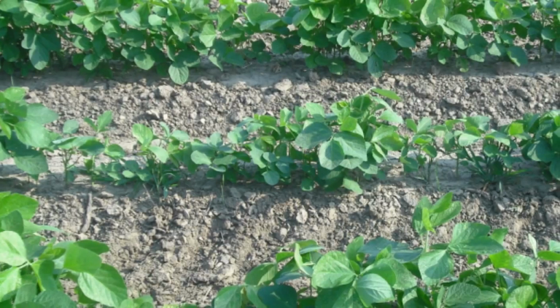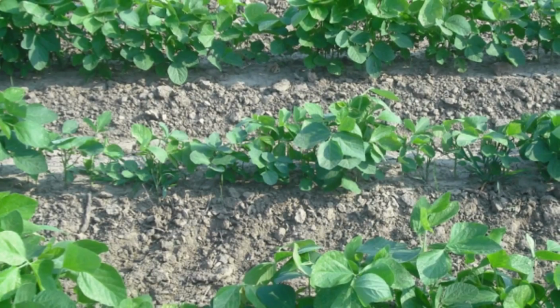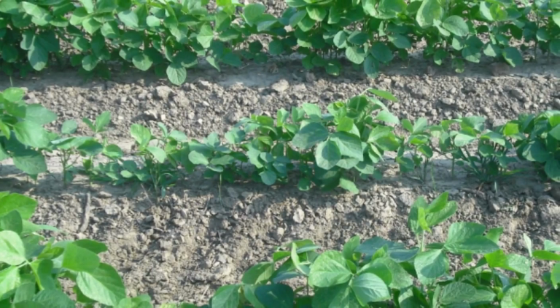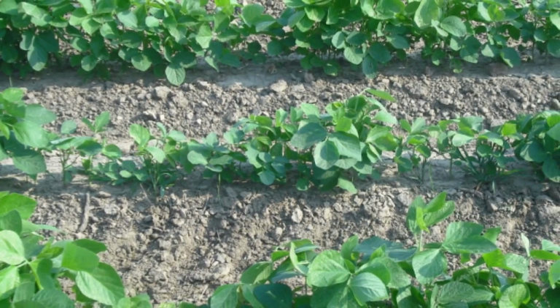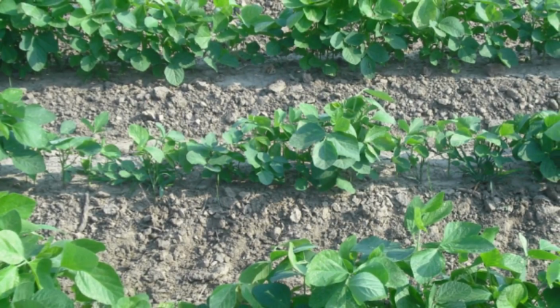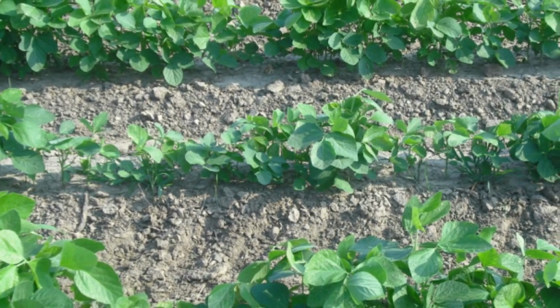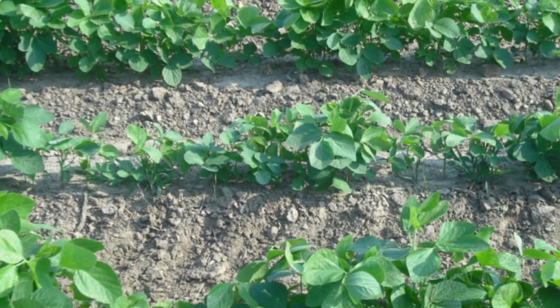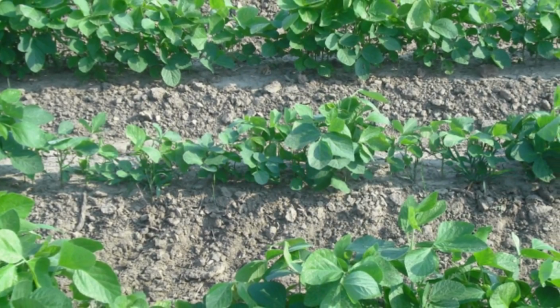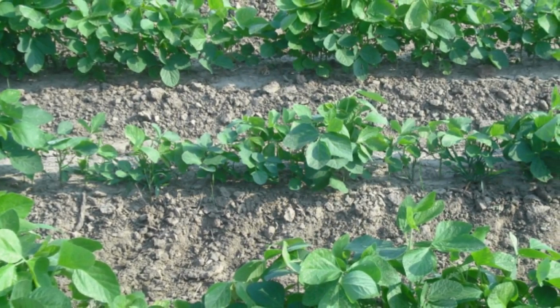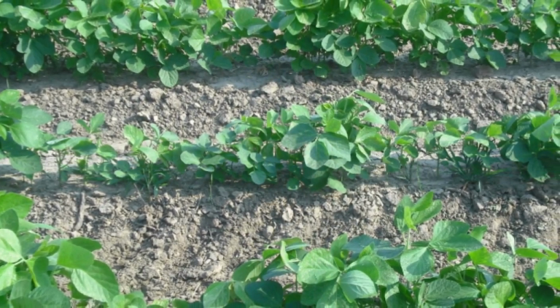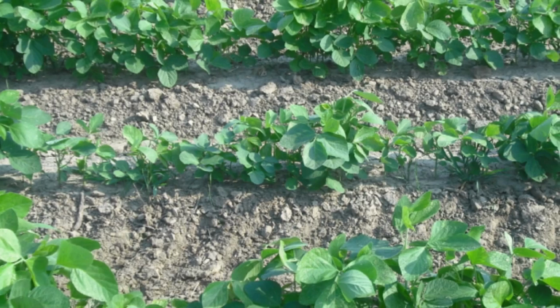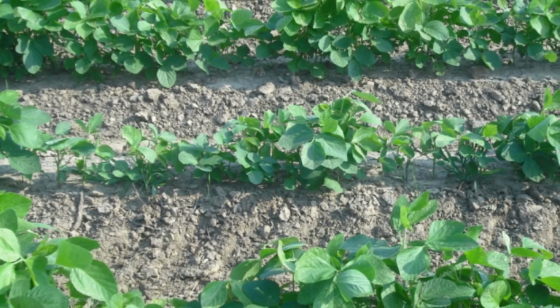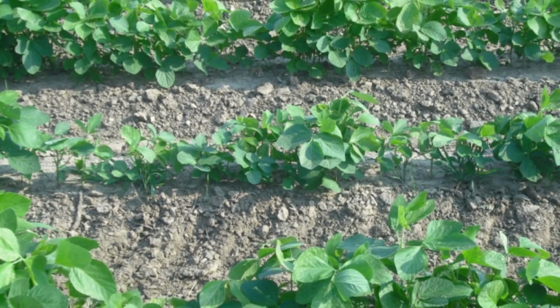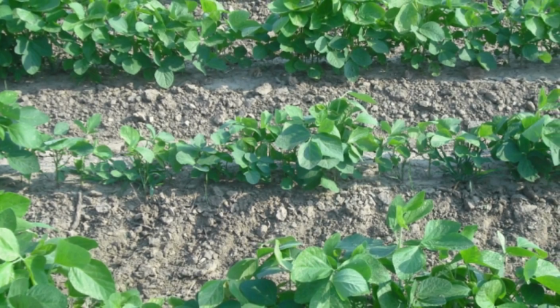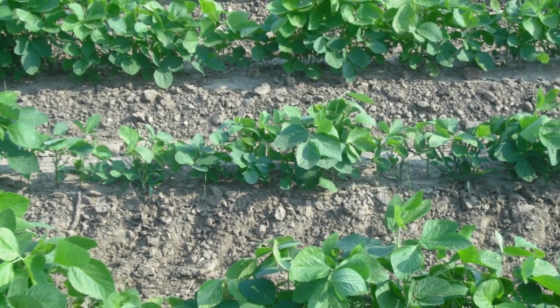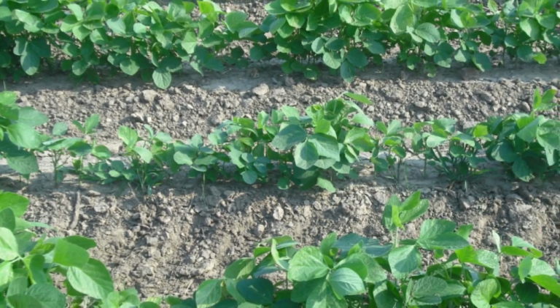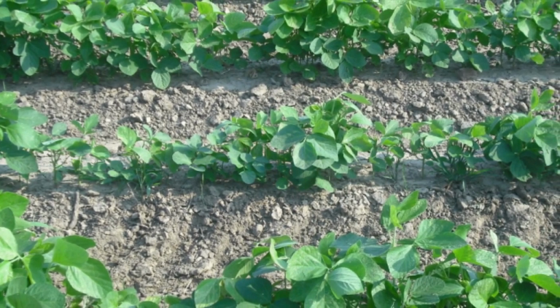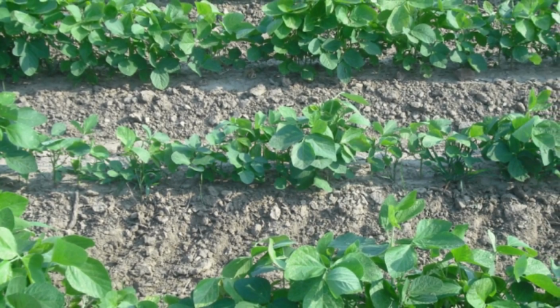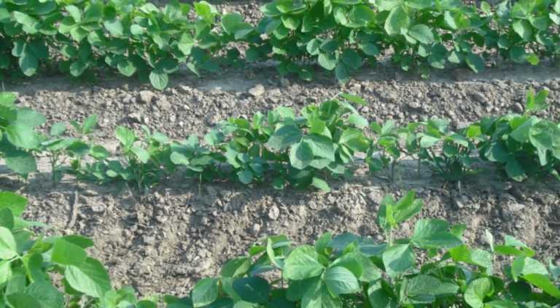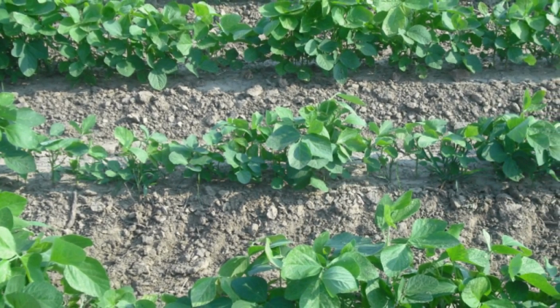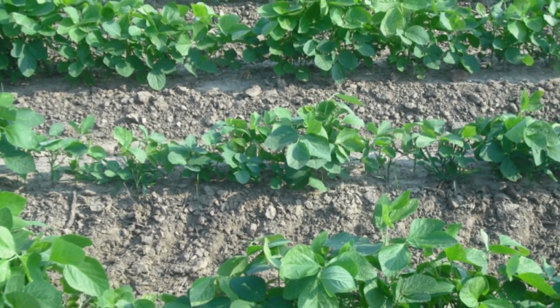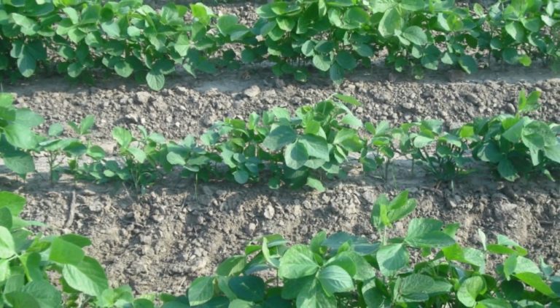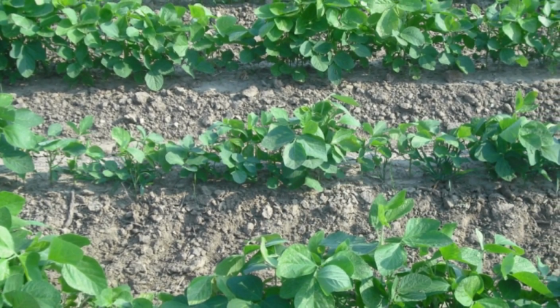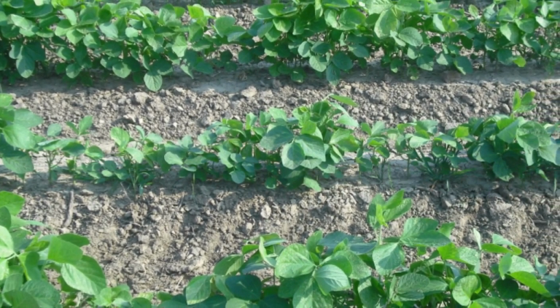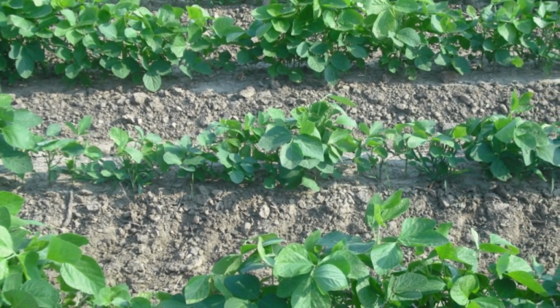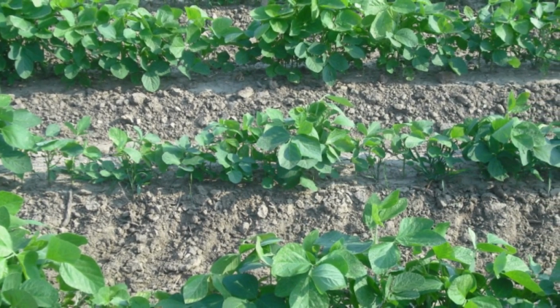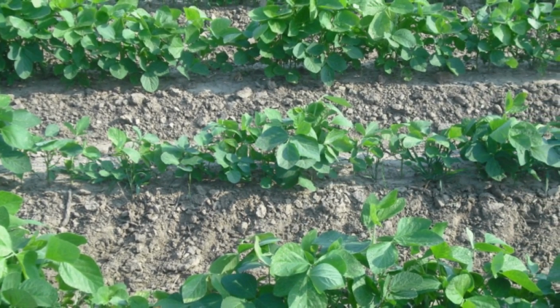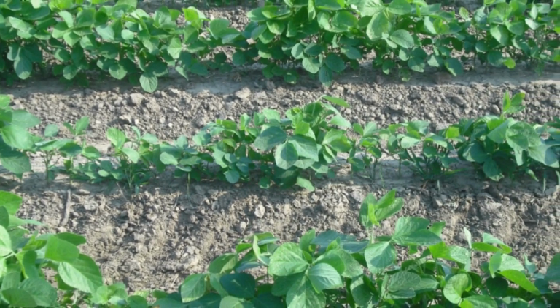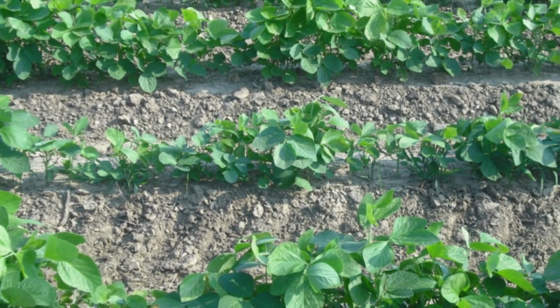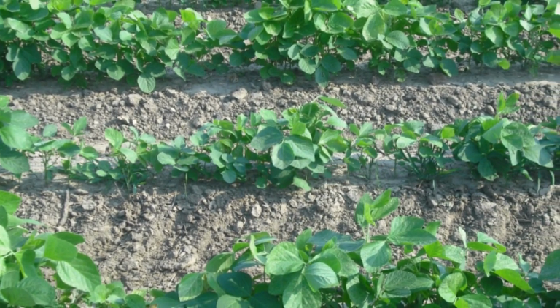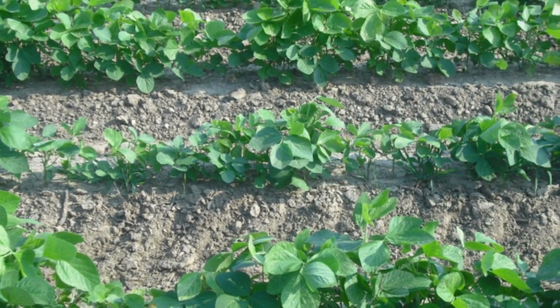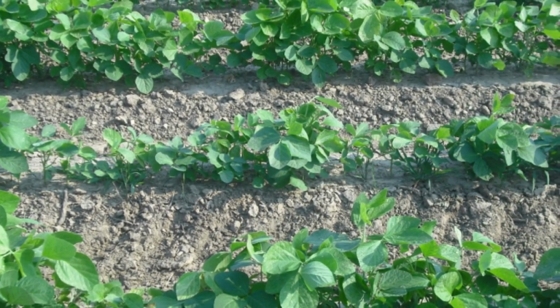Seed vigor is the ability of a seed to produce a healthy seedling across a range of environments.